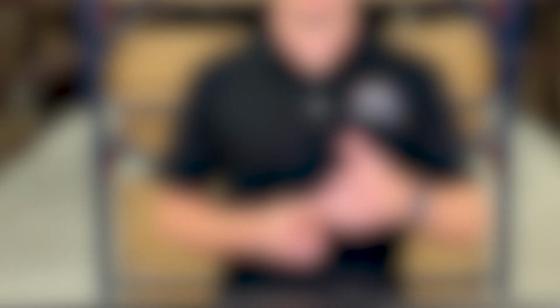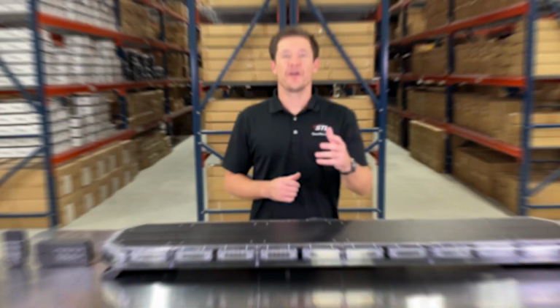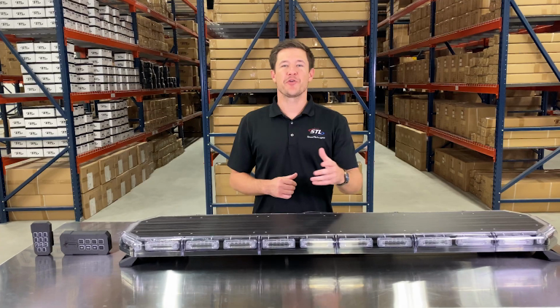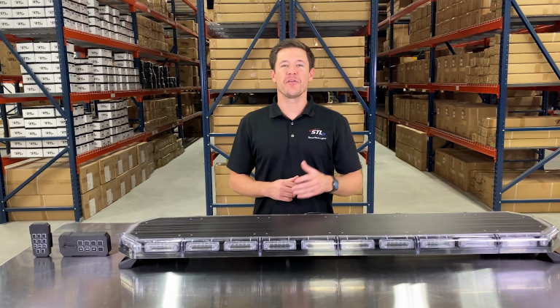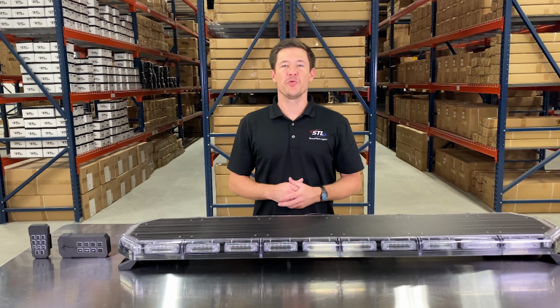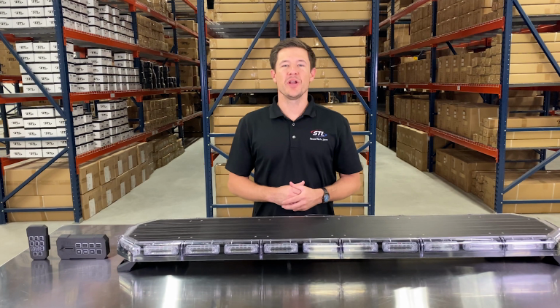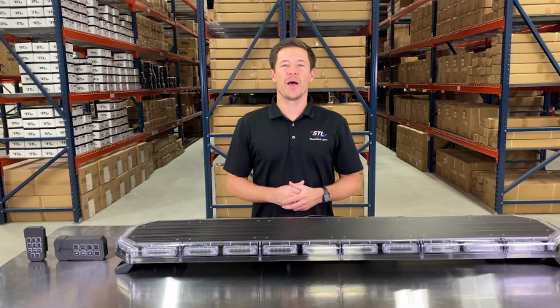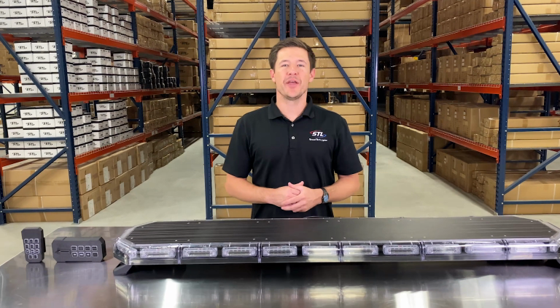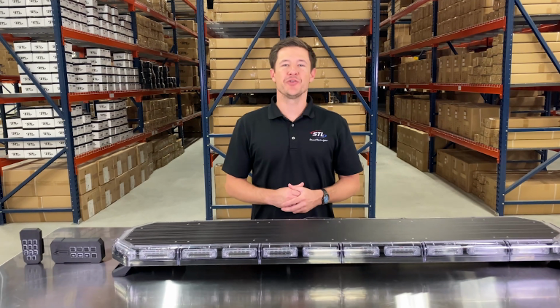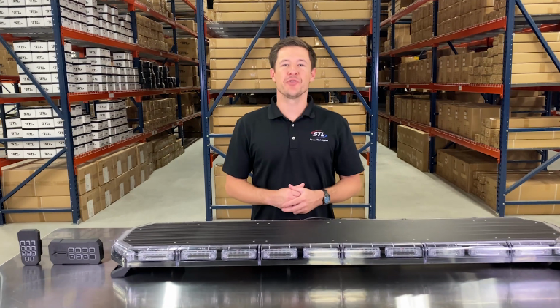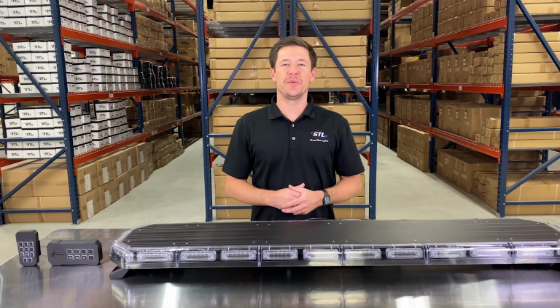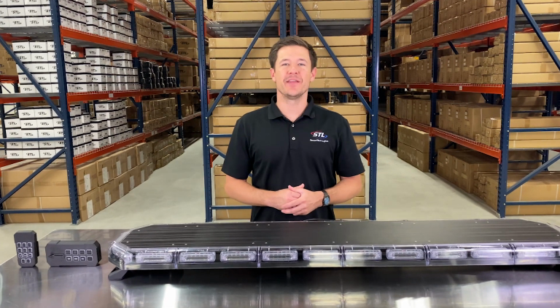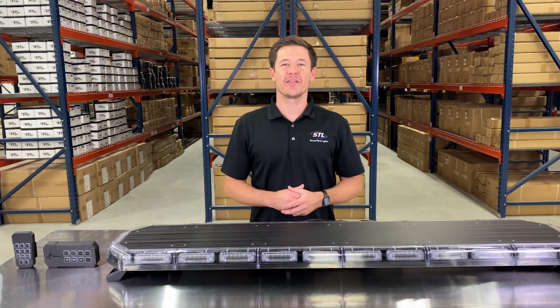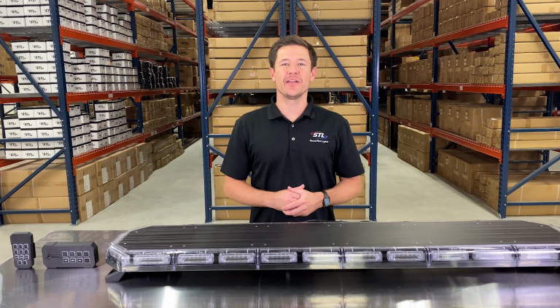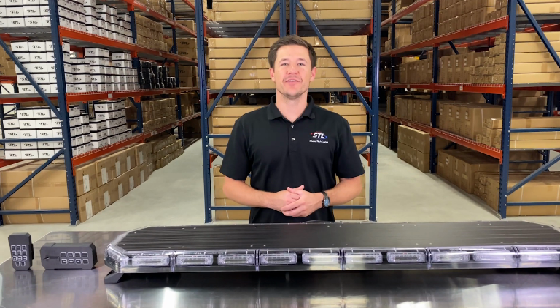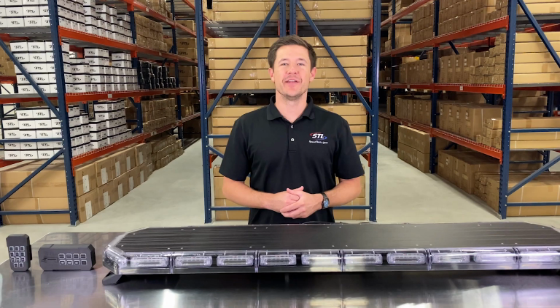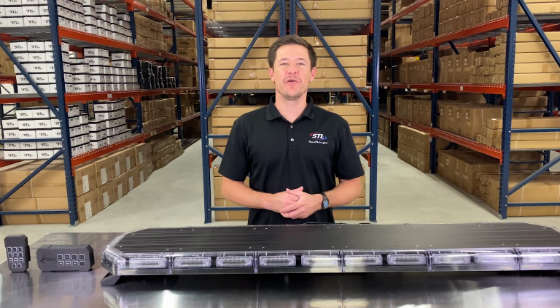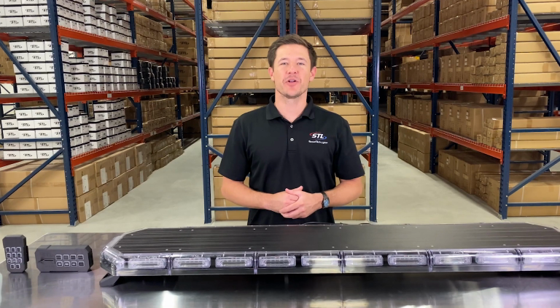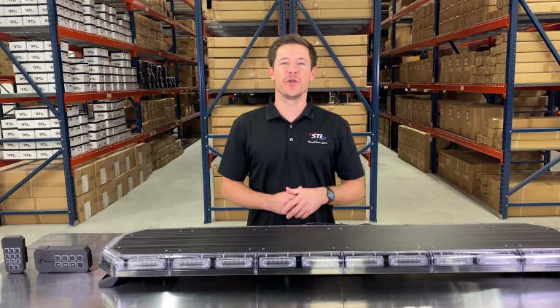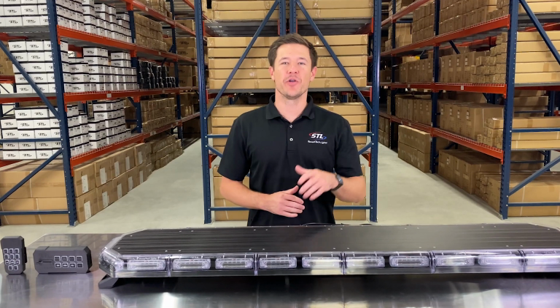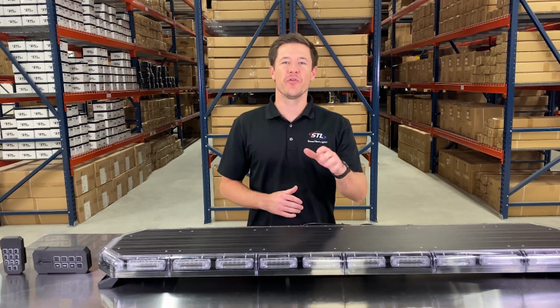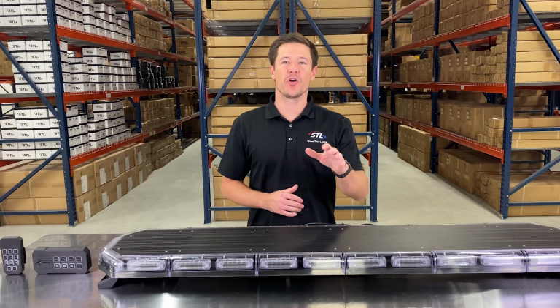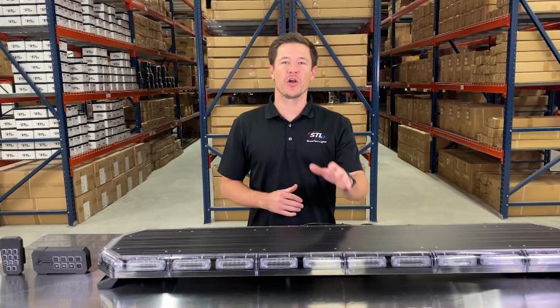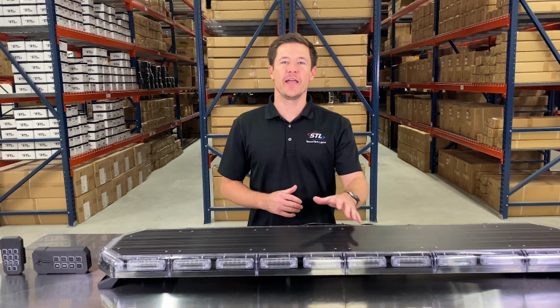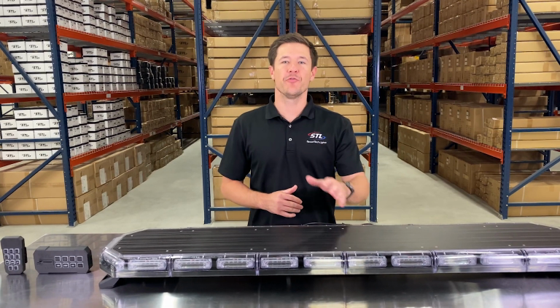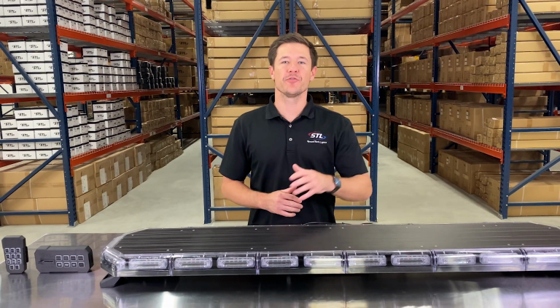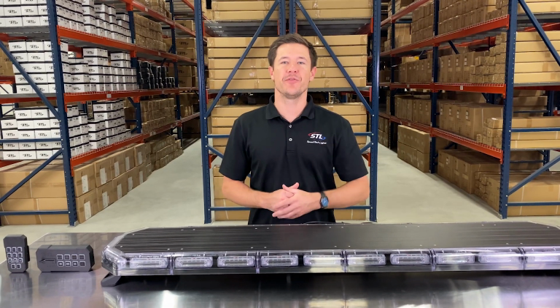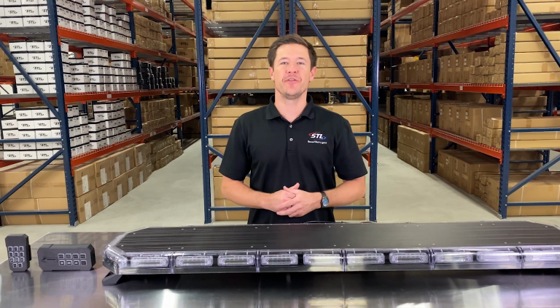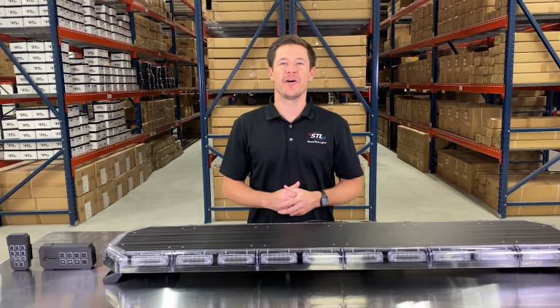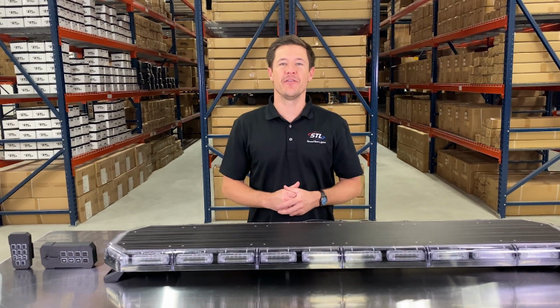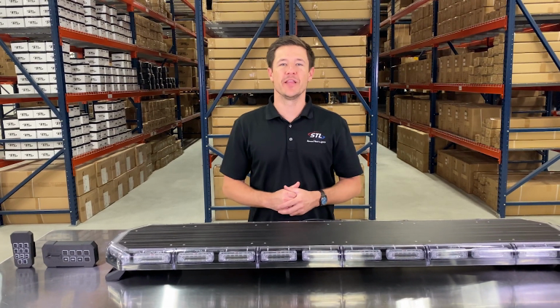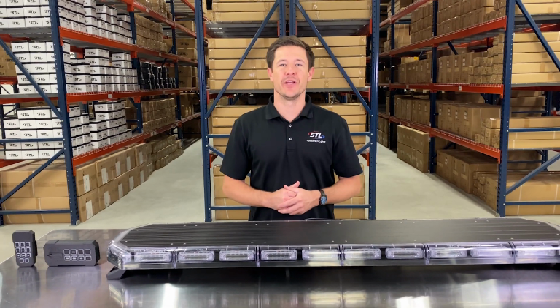How's it going everyone? I'm Andrew with SpeedTech Lights and today we're going to be going over our KForce 55 linear.